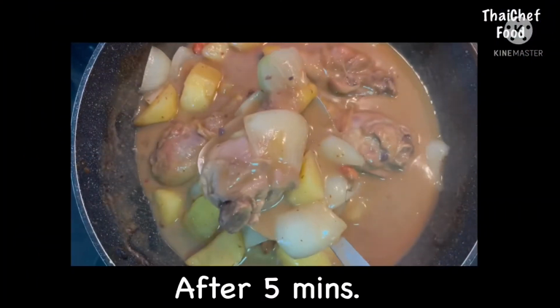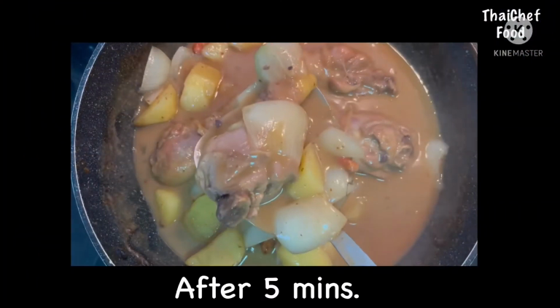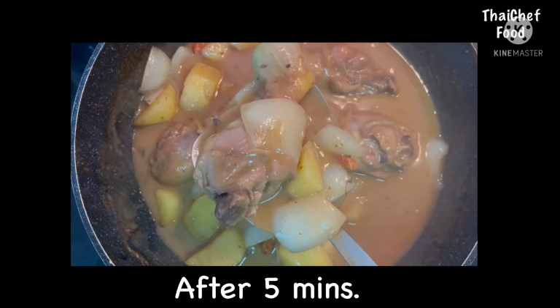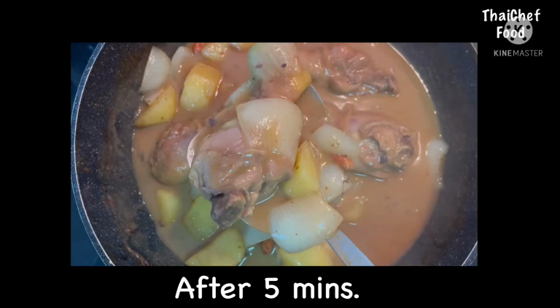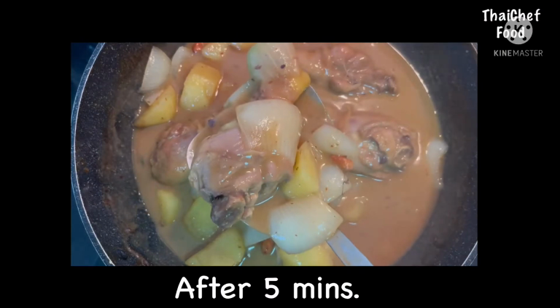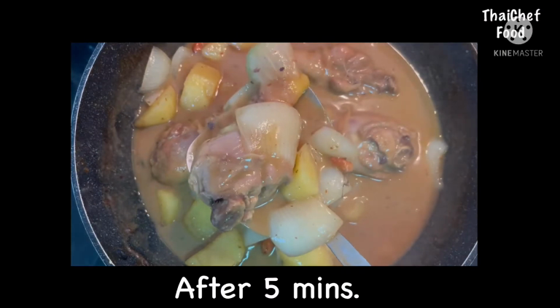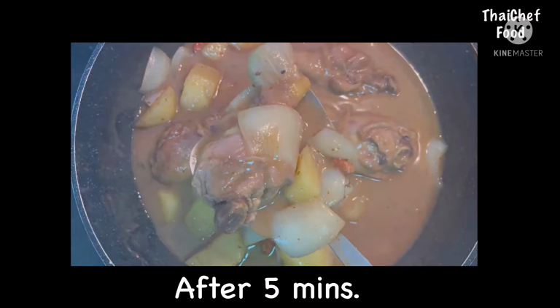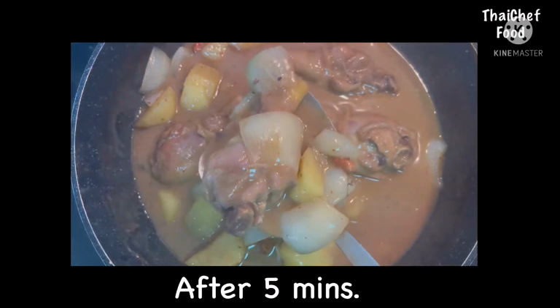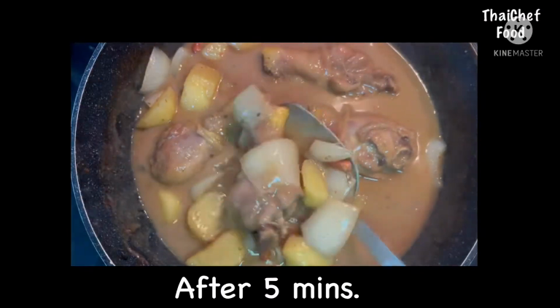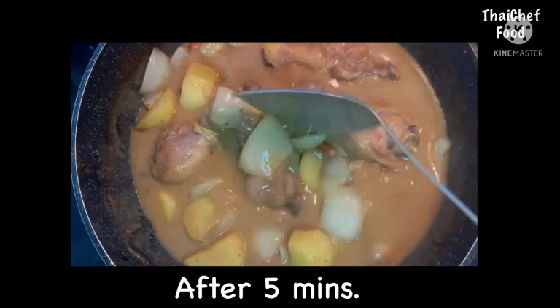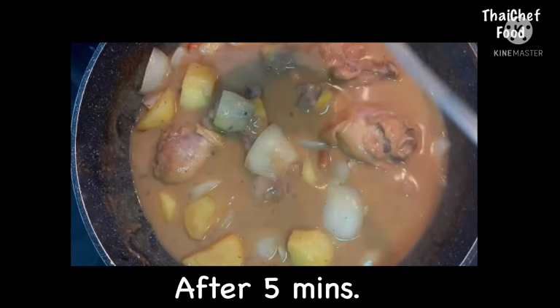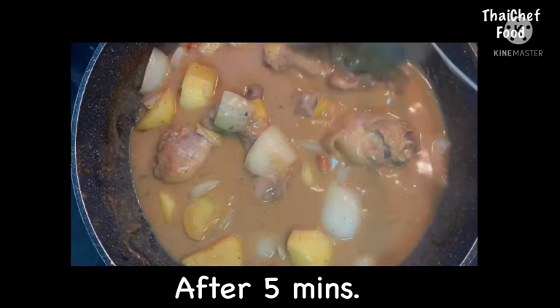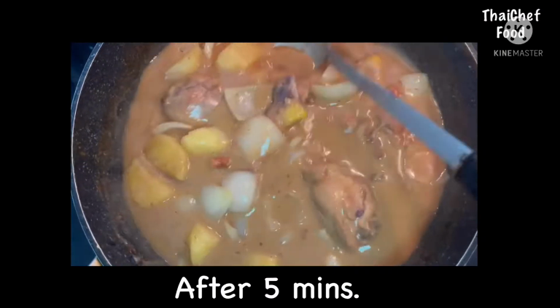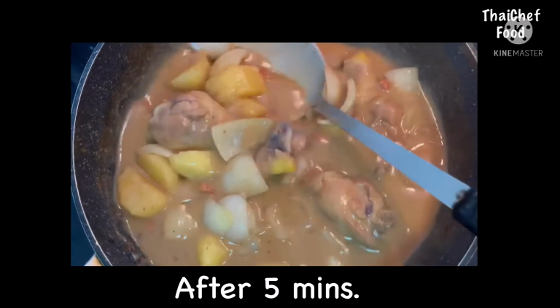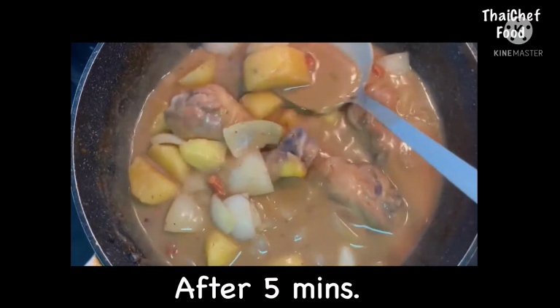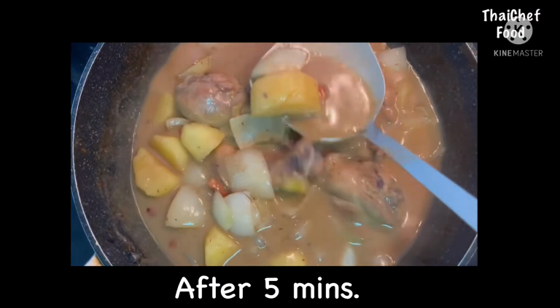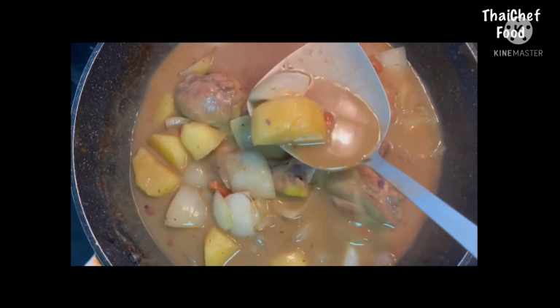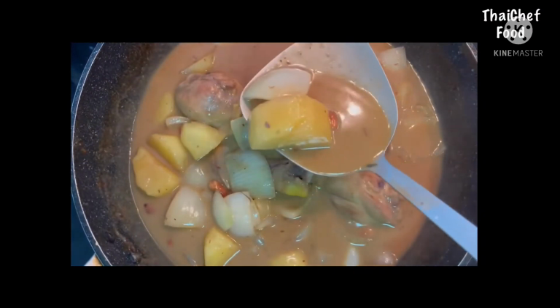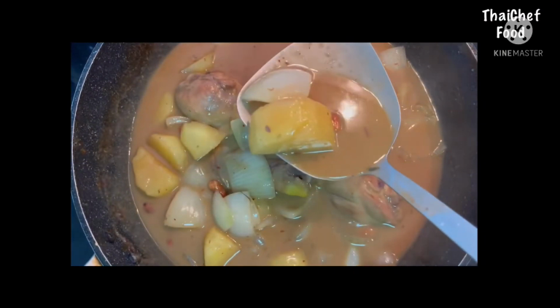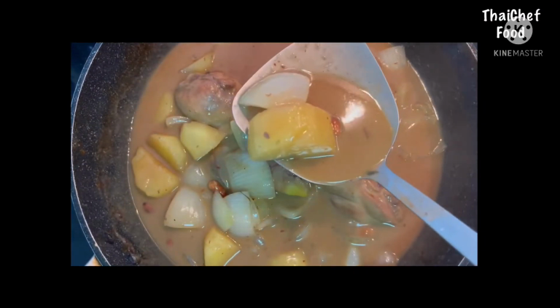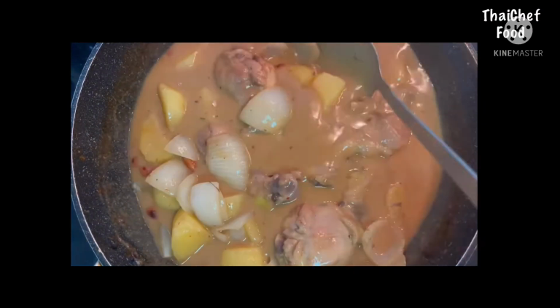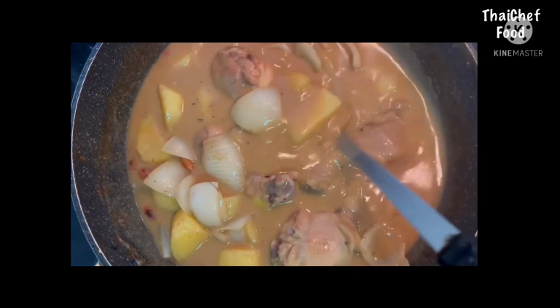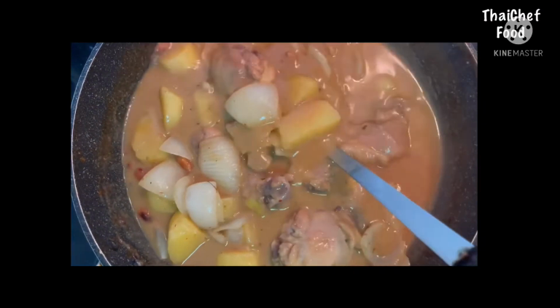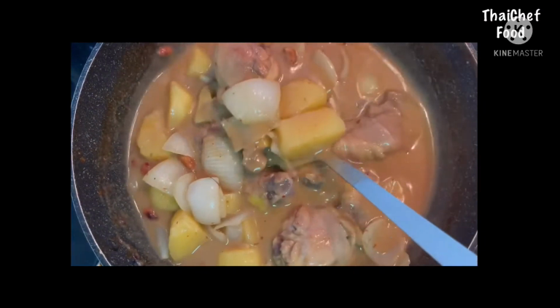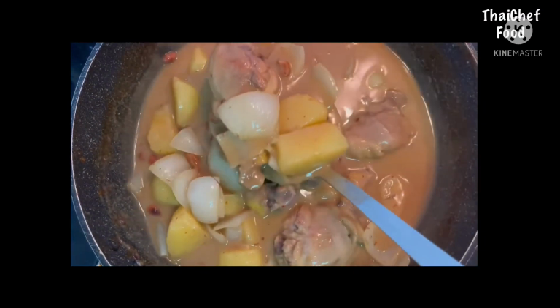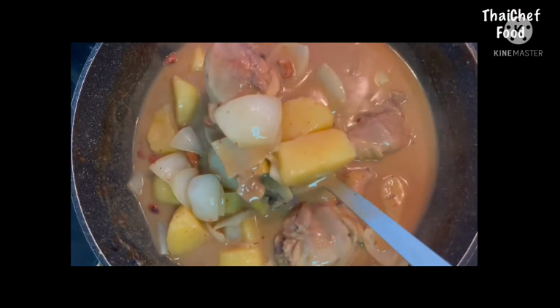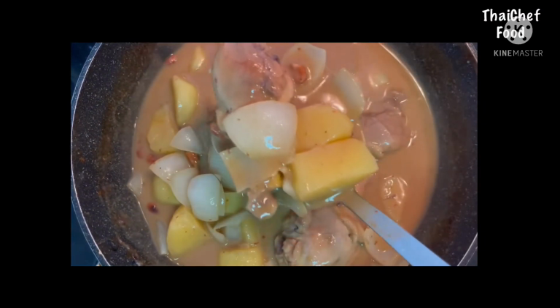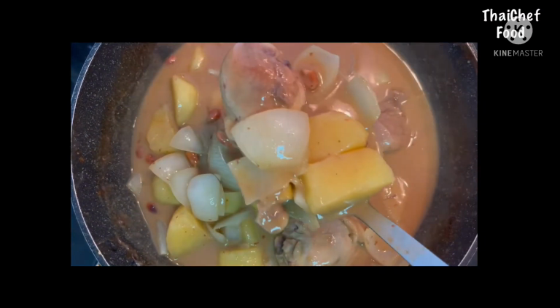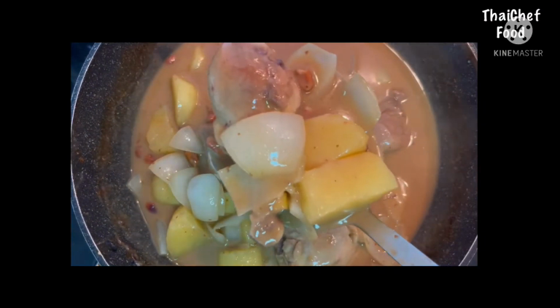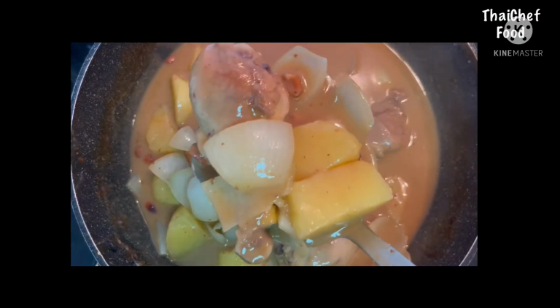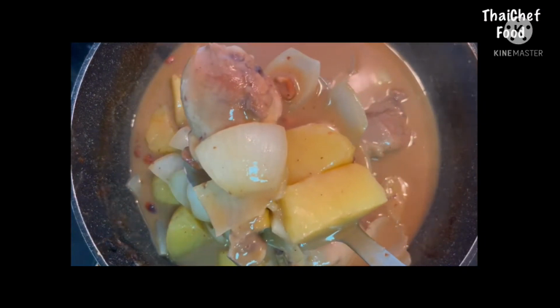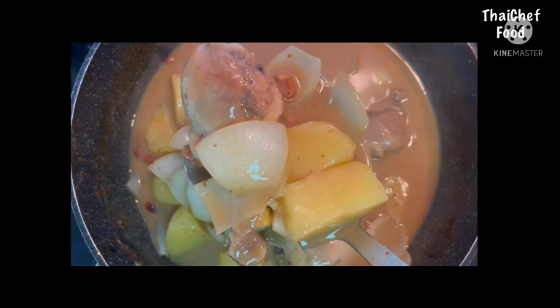After 5 minutes, the Thai Massaman chicken is ready to serve.